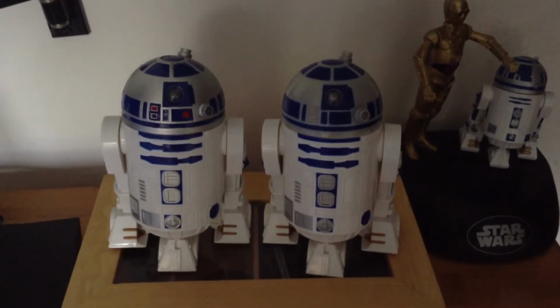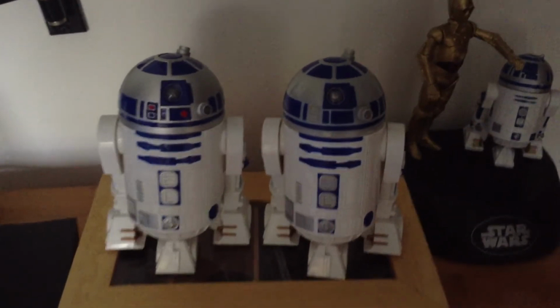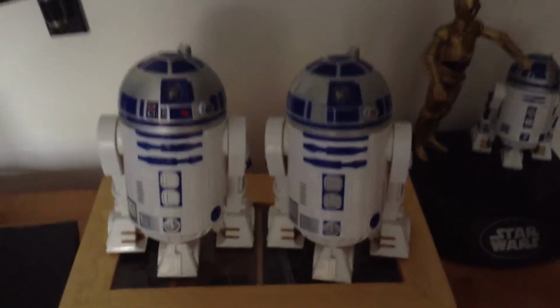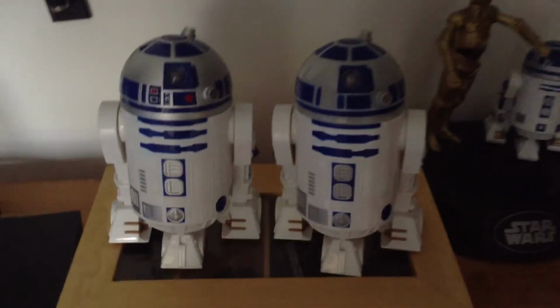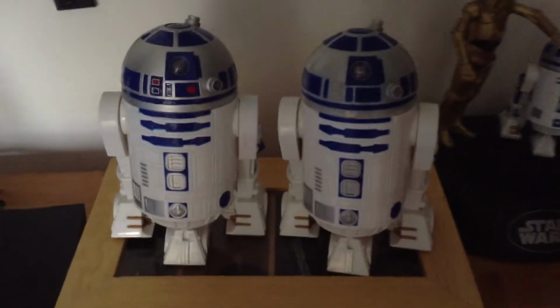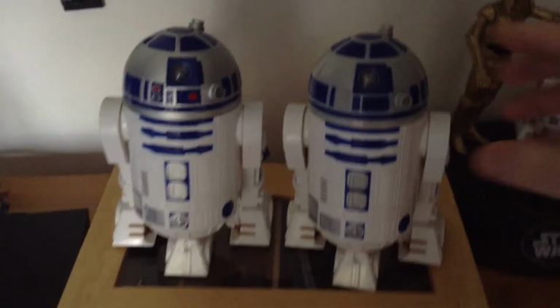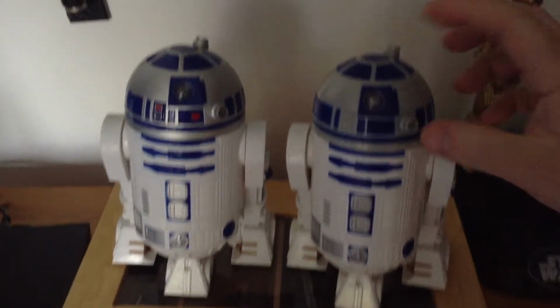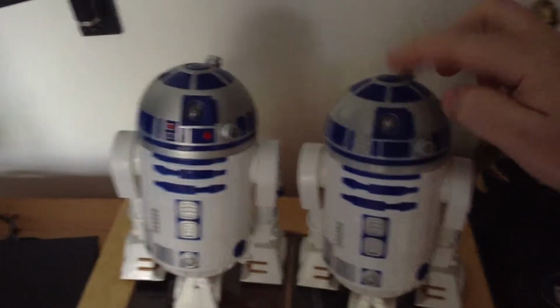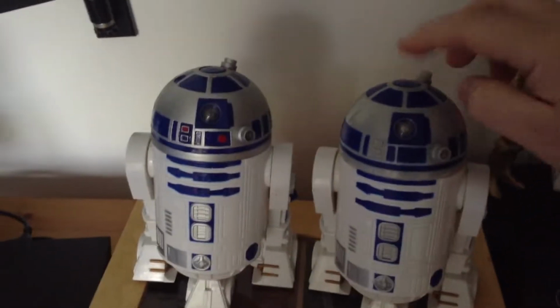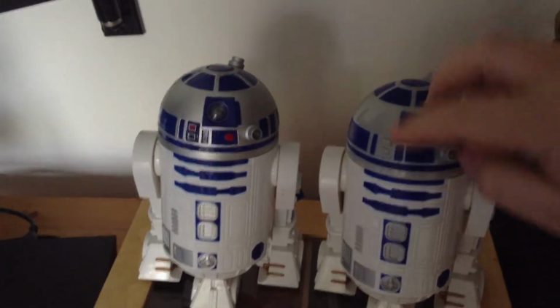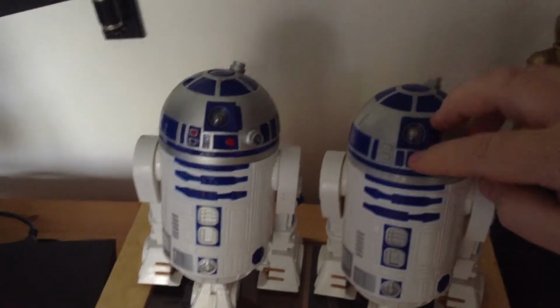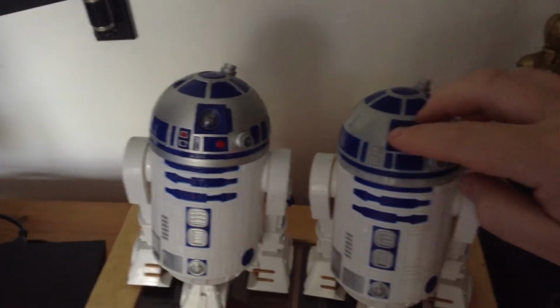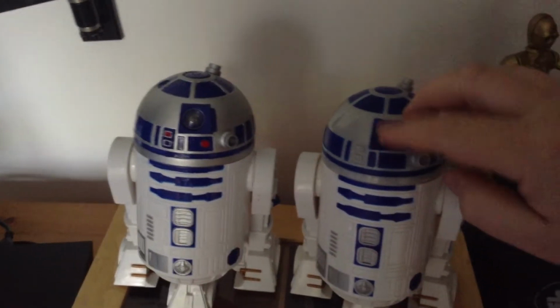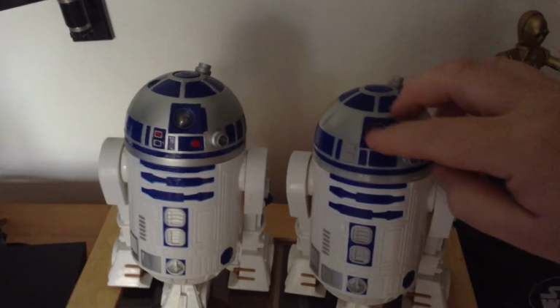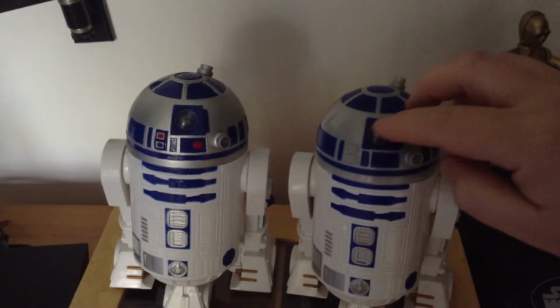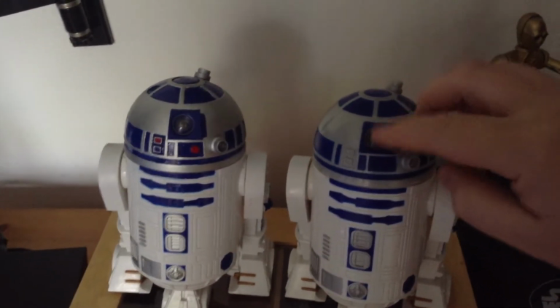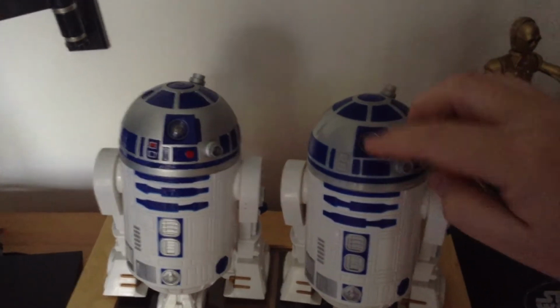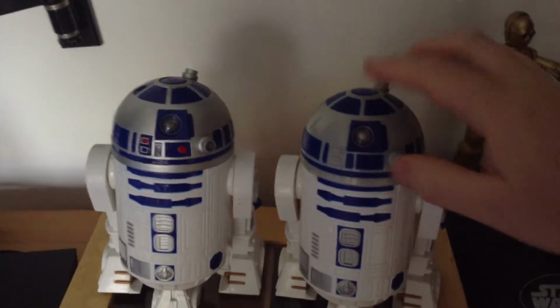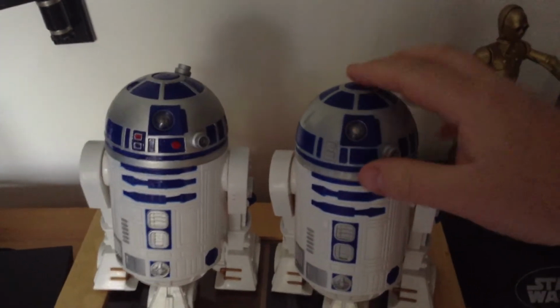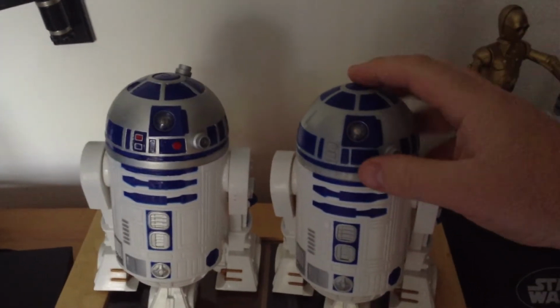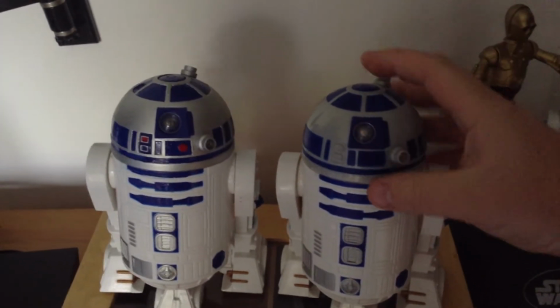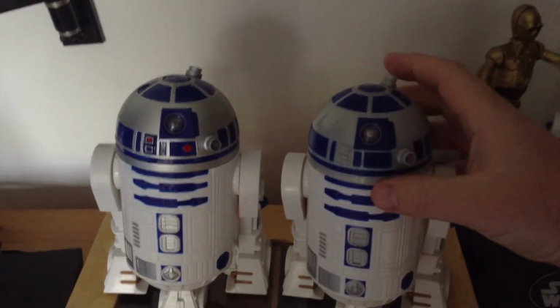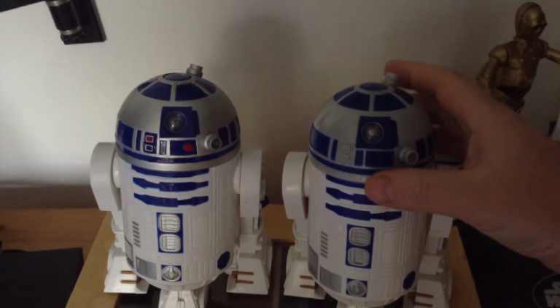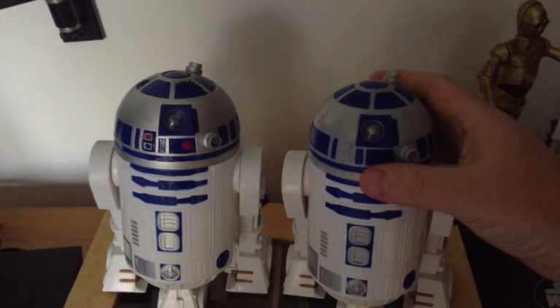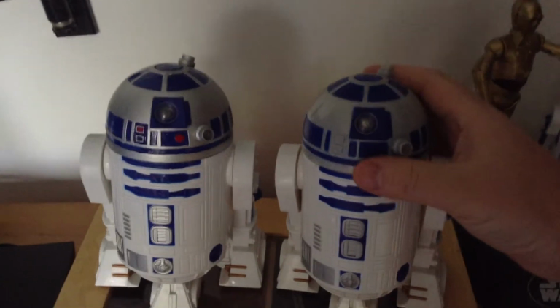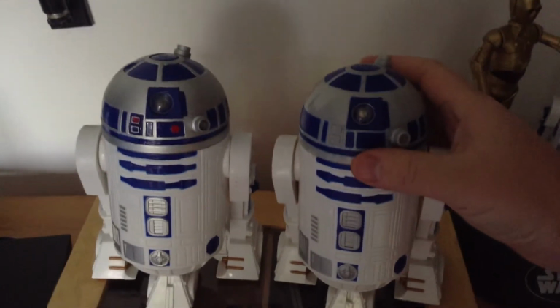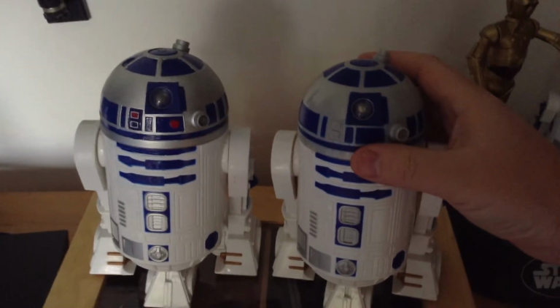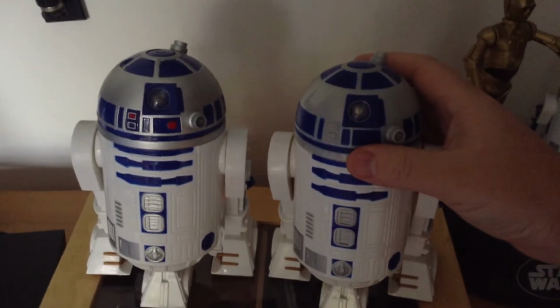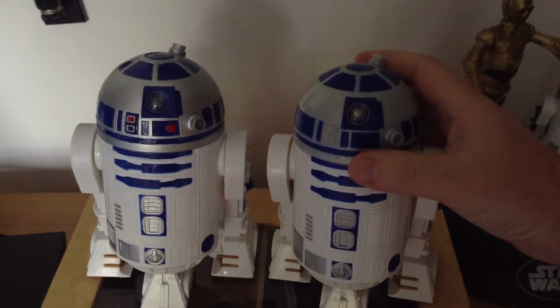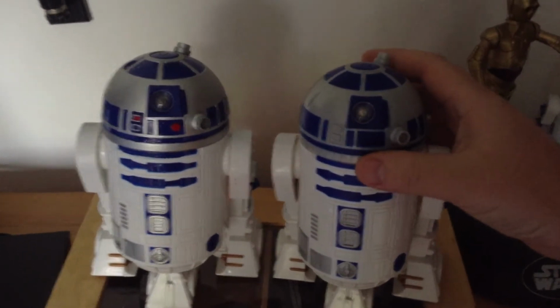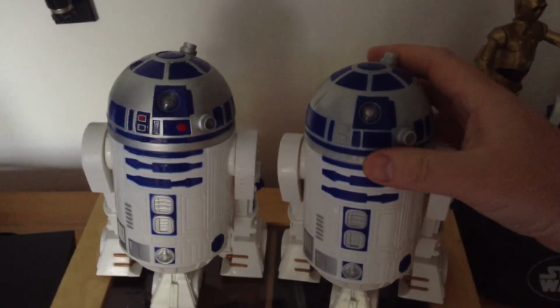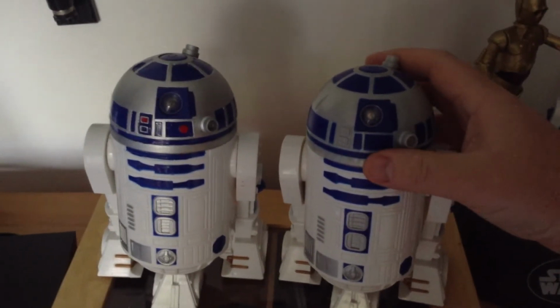It doesn't do too much though. The front here did light up, but I've taken the batteries out so they don't damage it in any way.